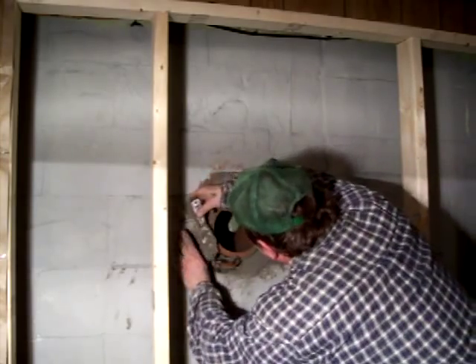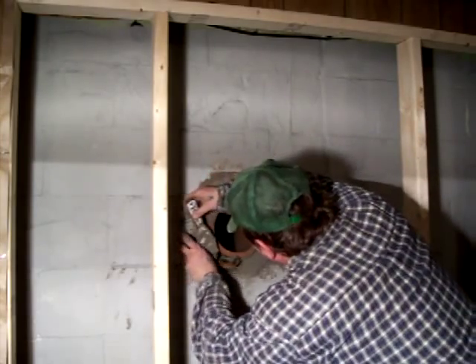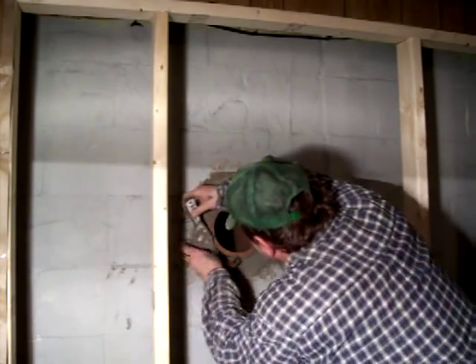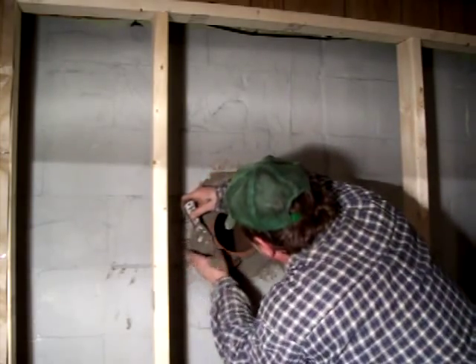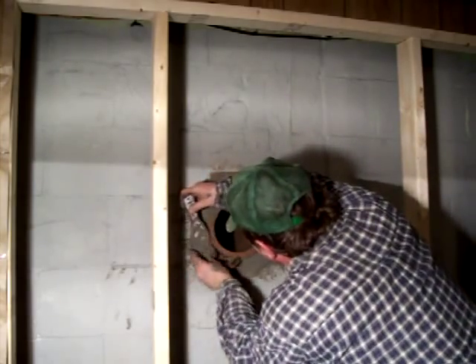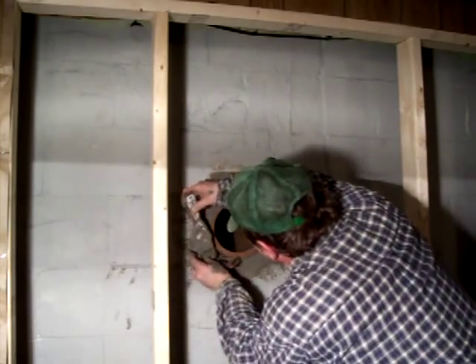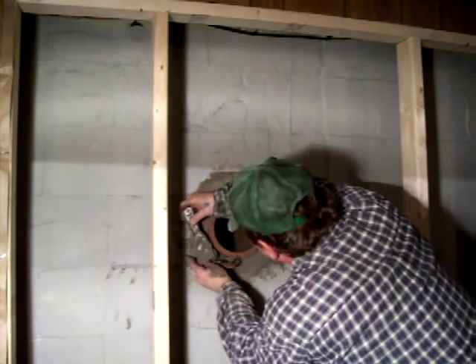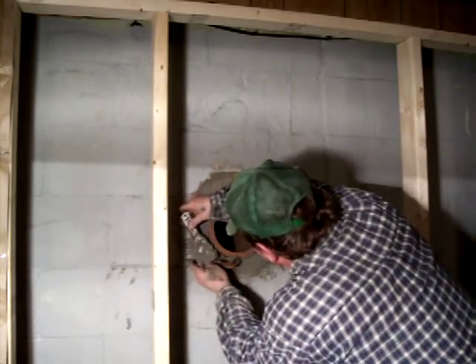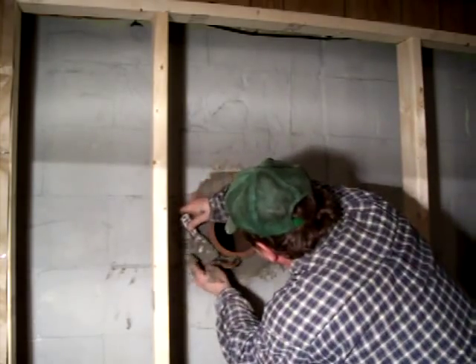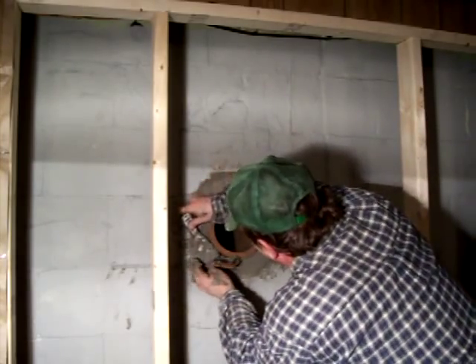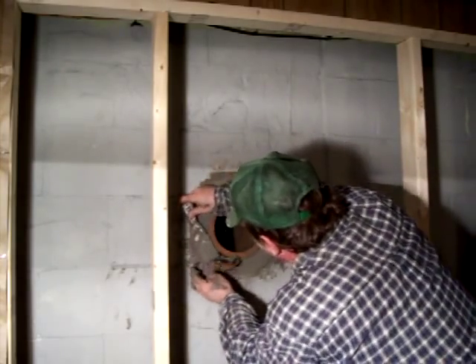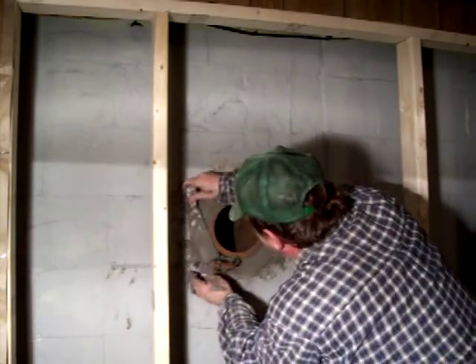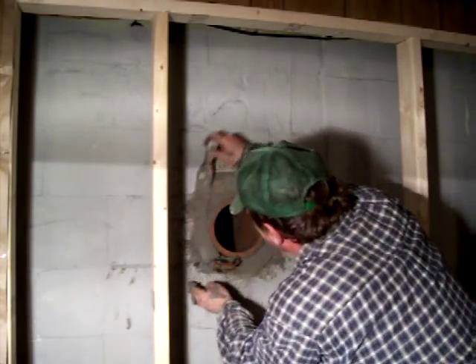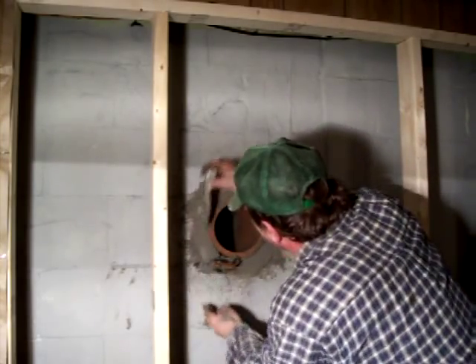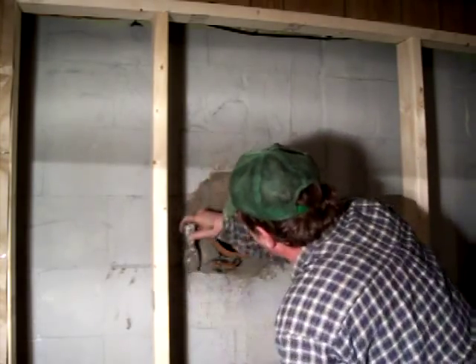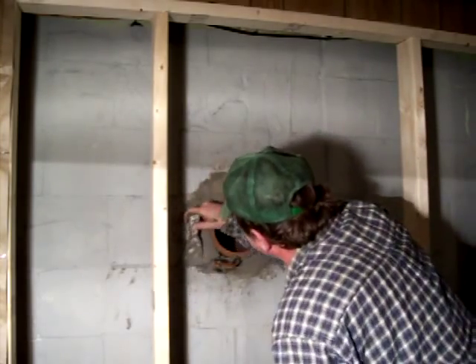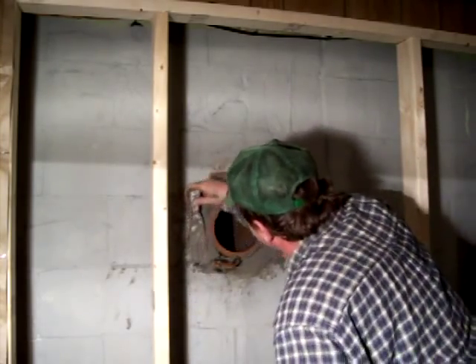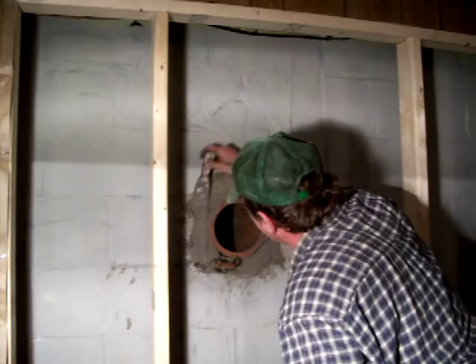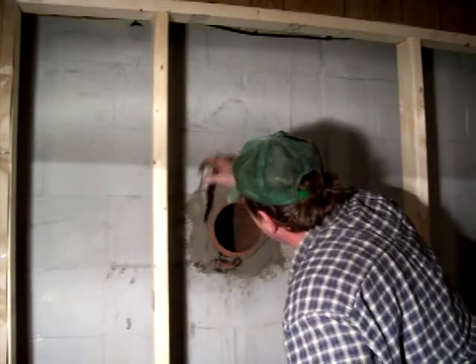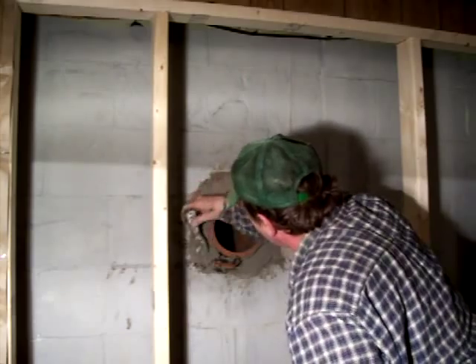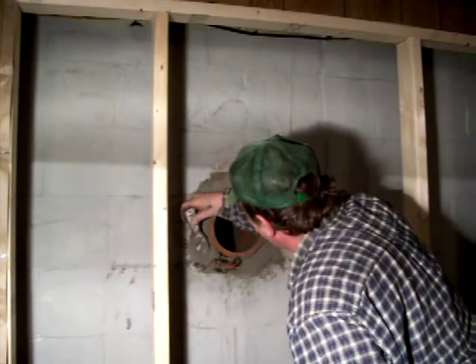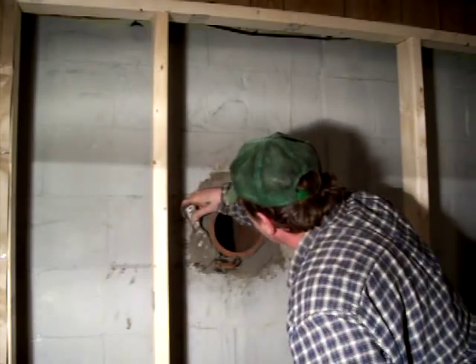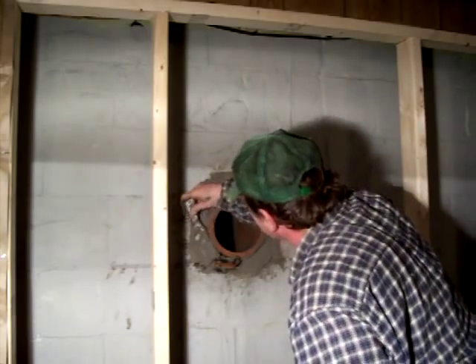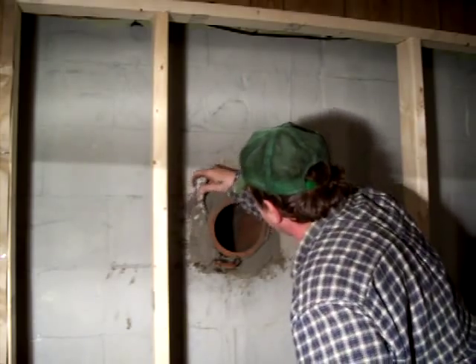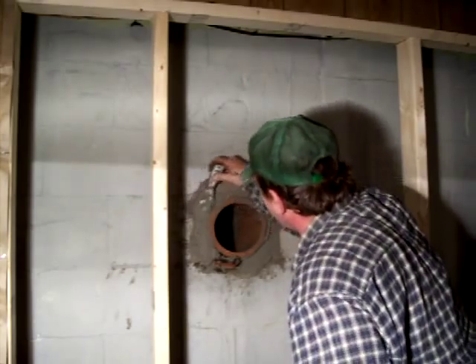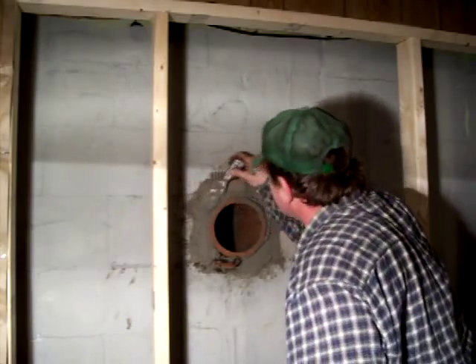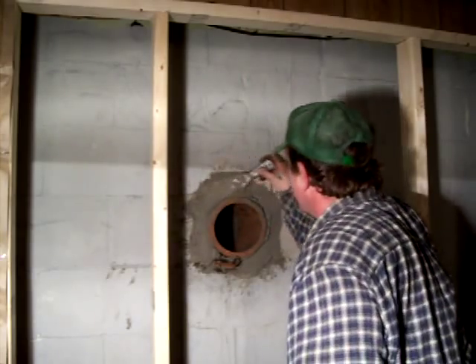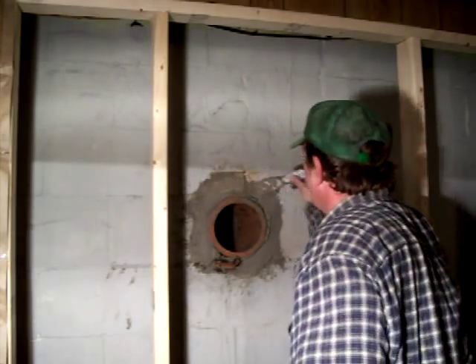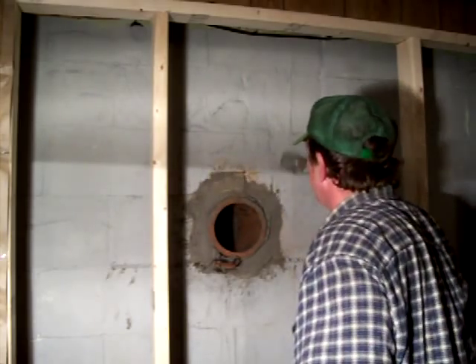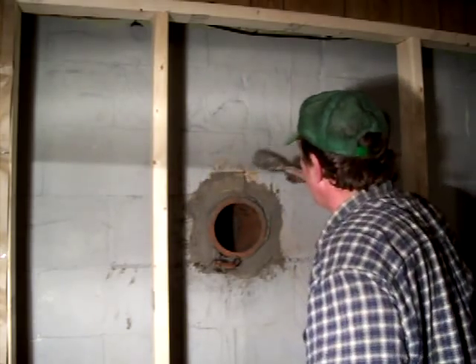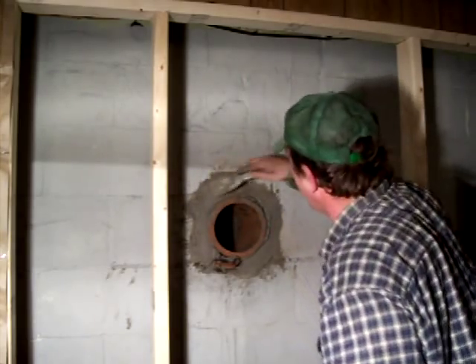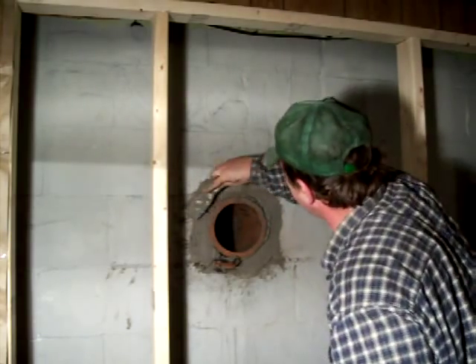That should give this enough time to firm up and I can go up that shim and plug it up.